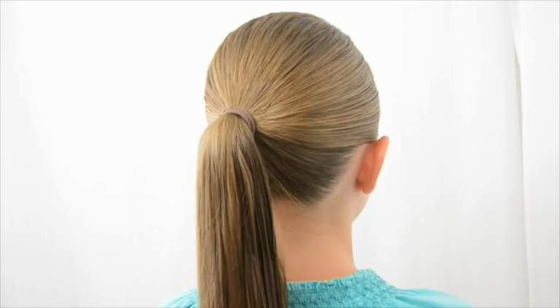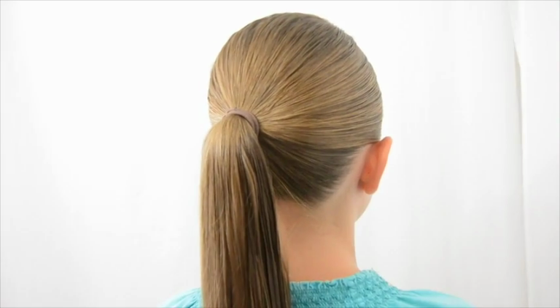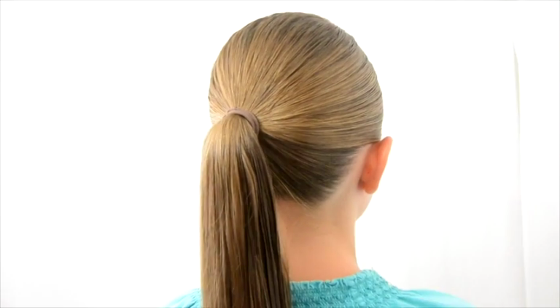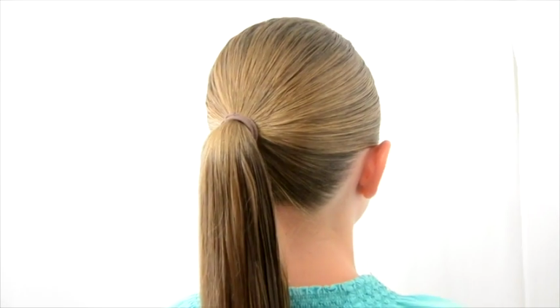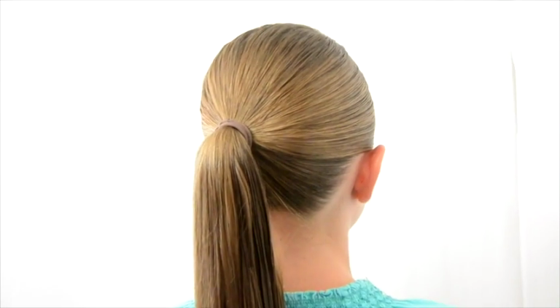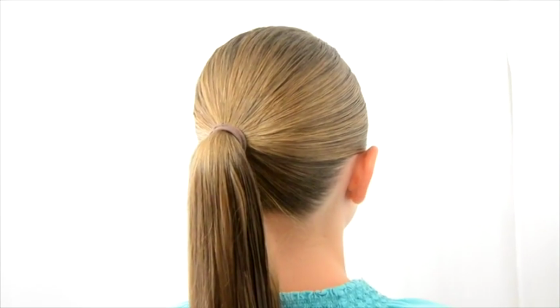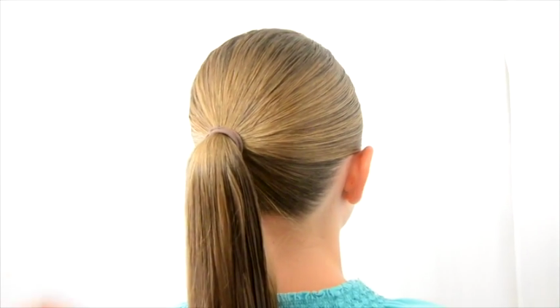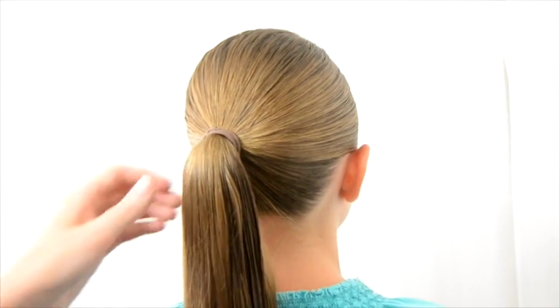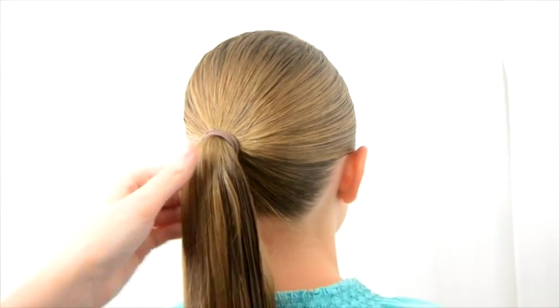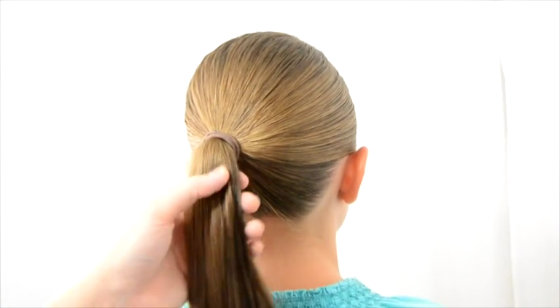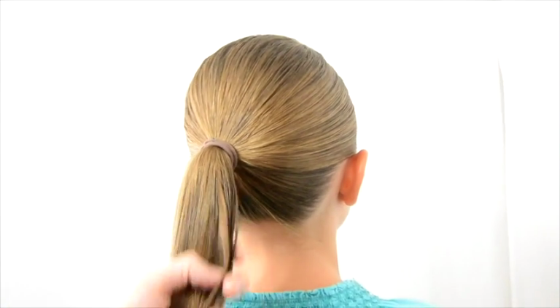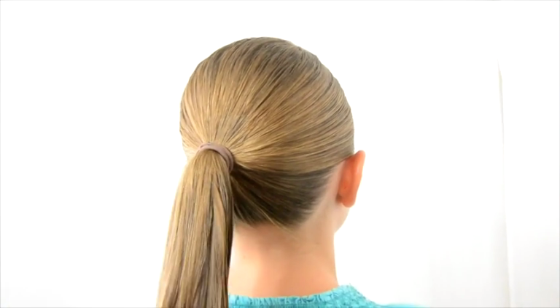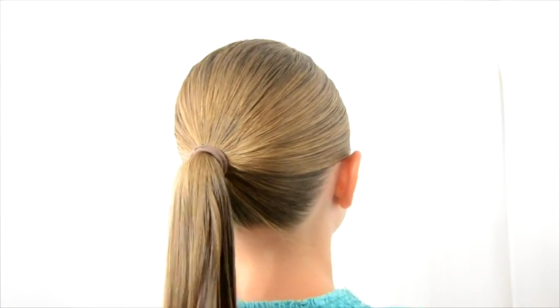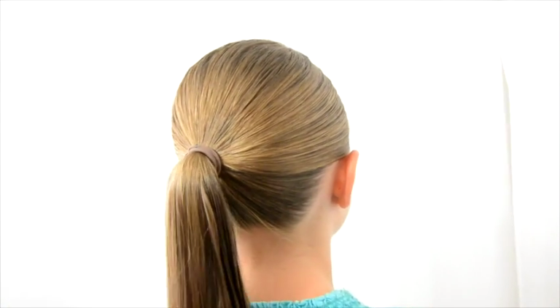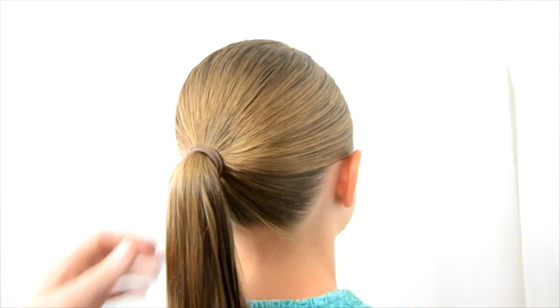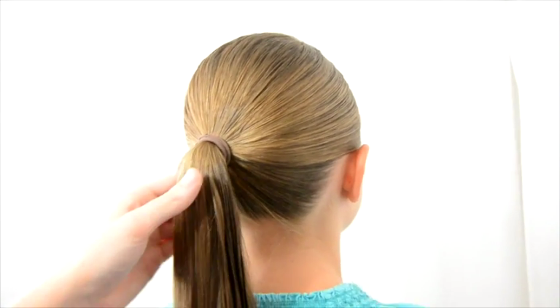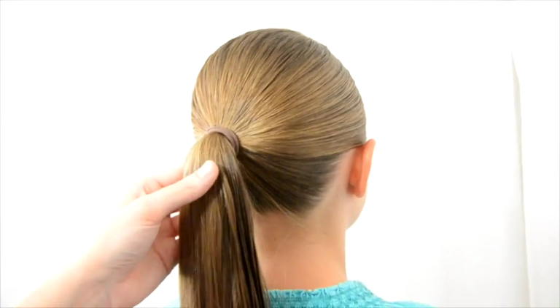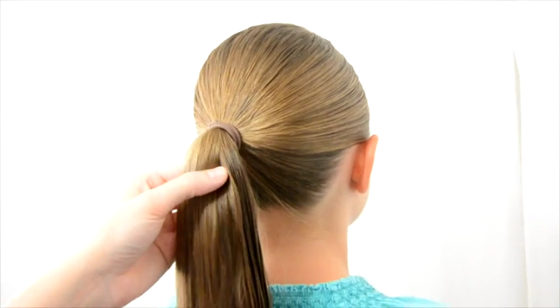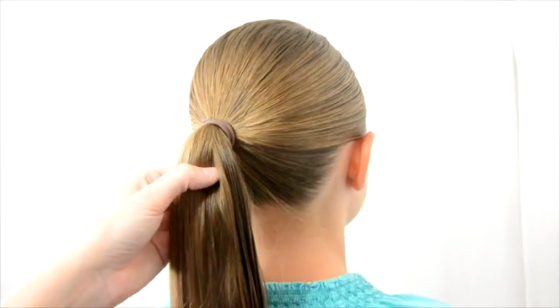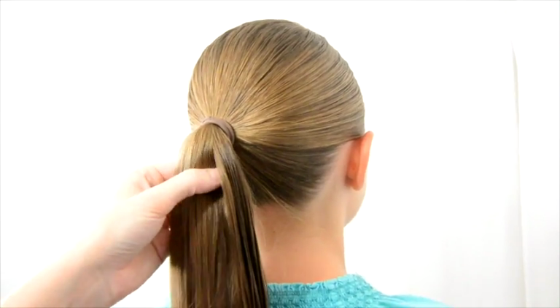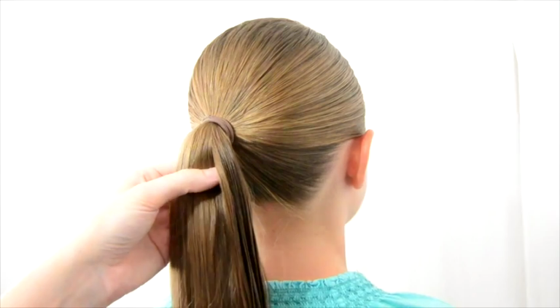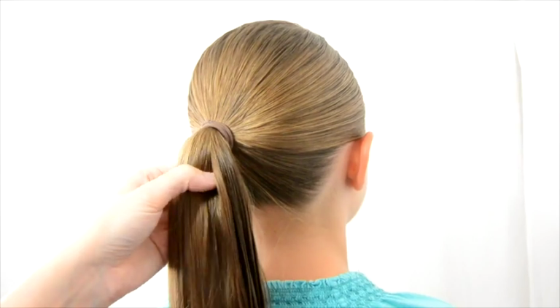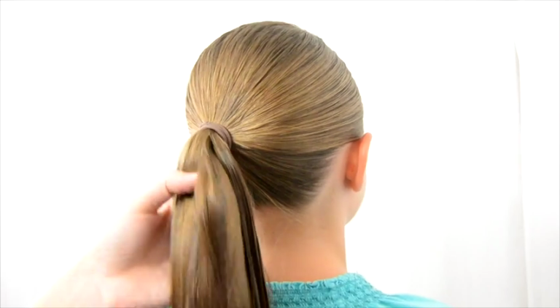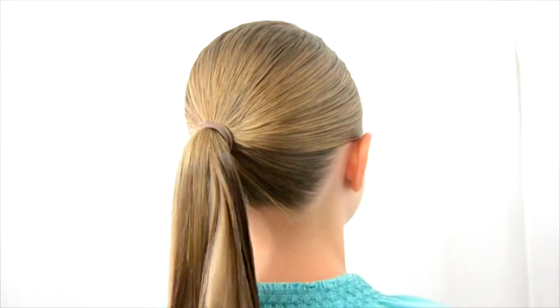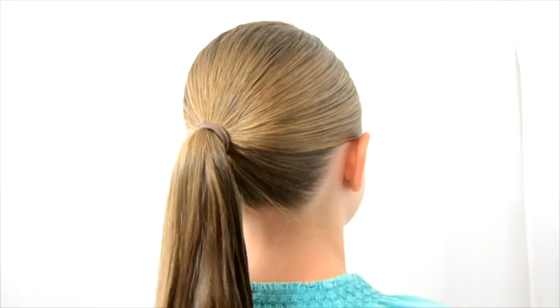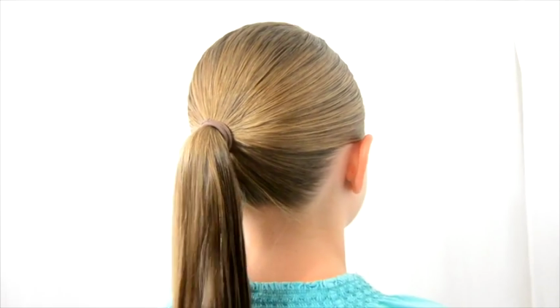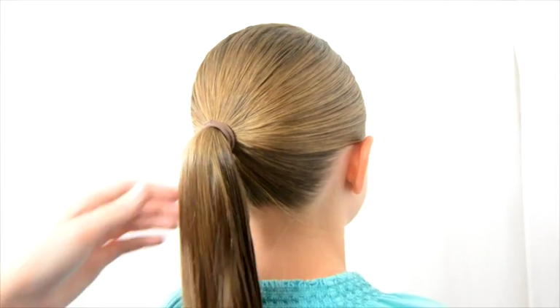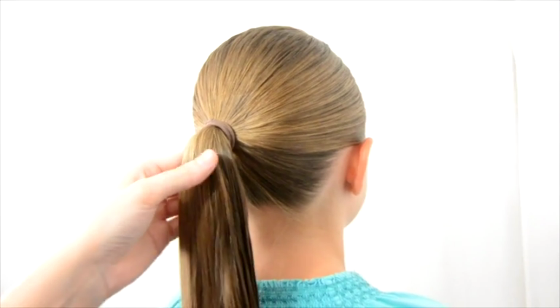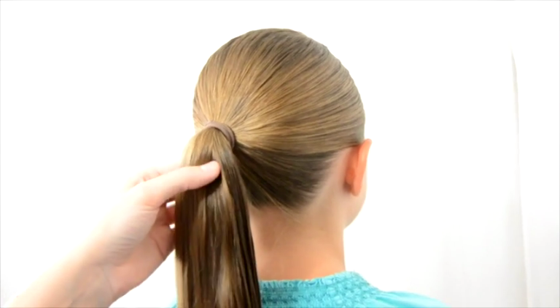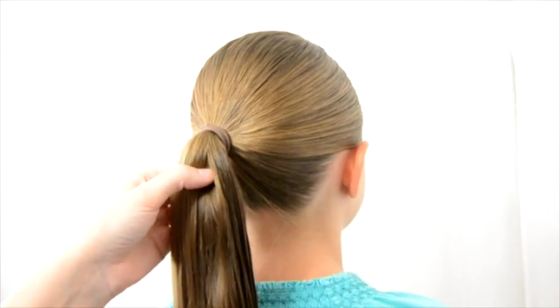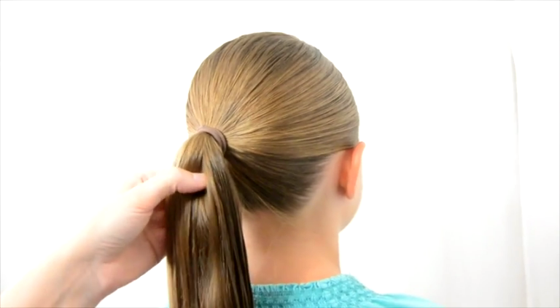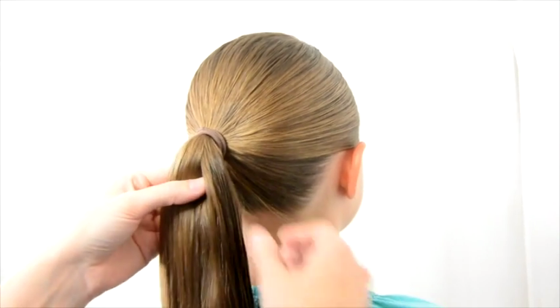Hey guys, it's Becky from Babes in Hairland. Today we wanted to show you how to do a four strand ladder braid.